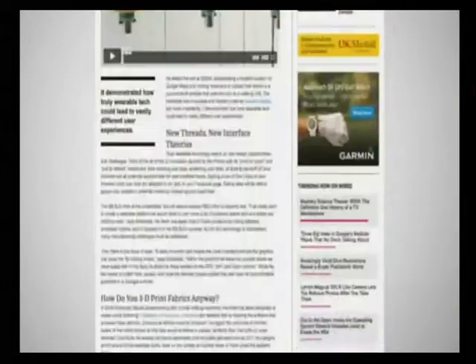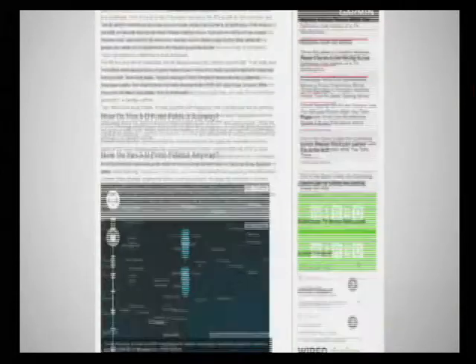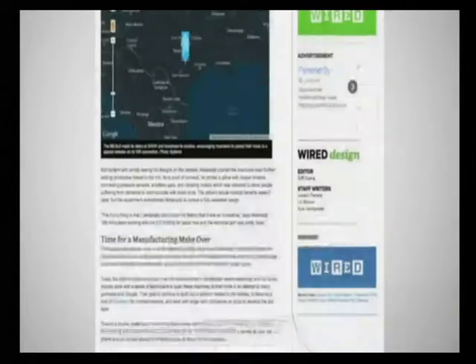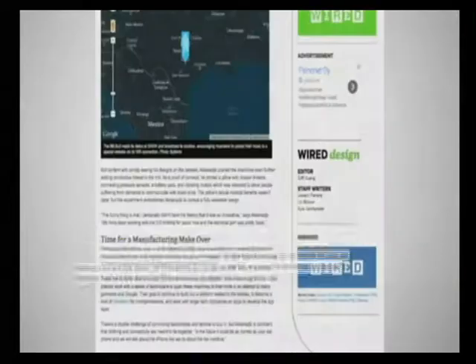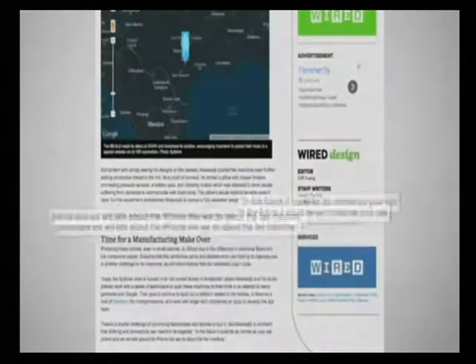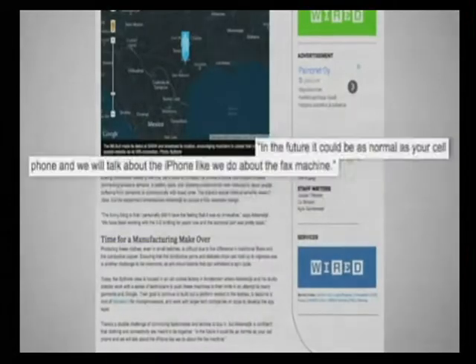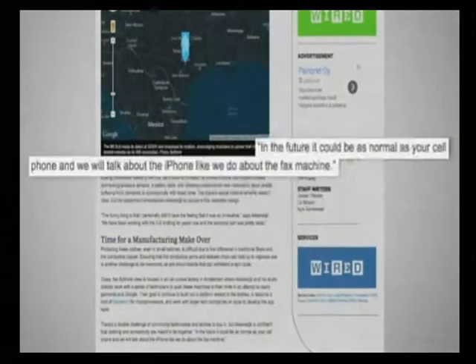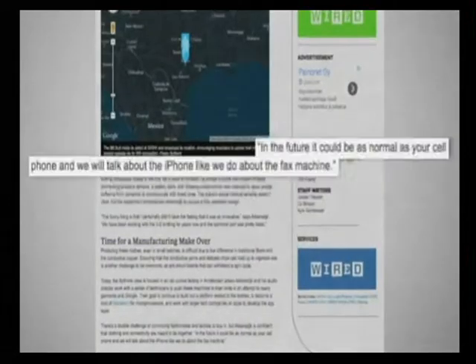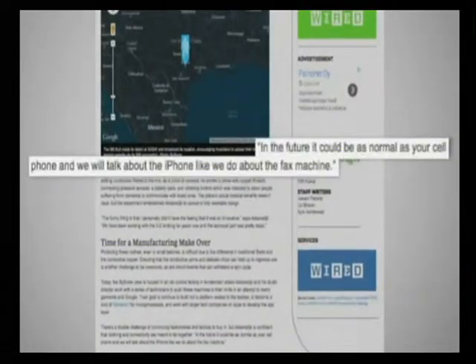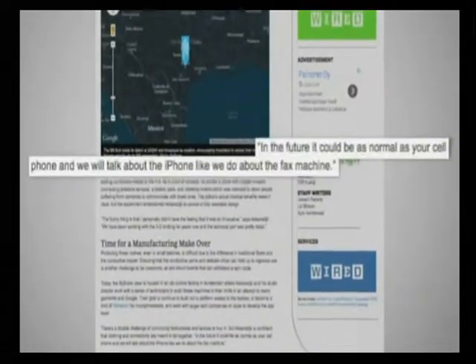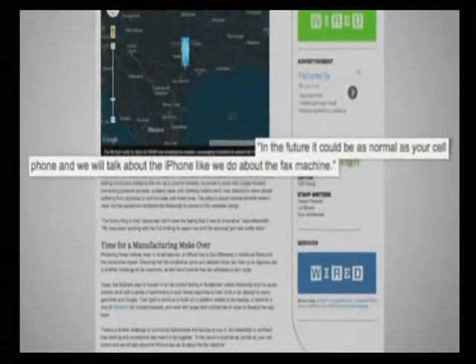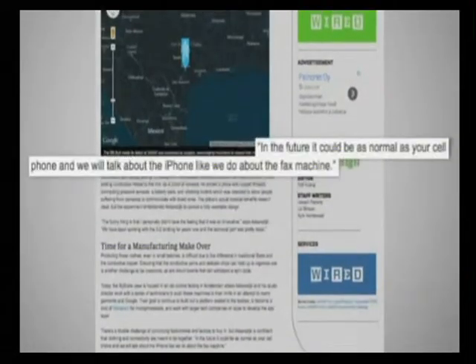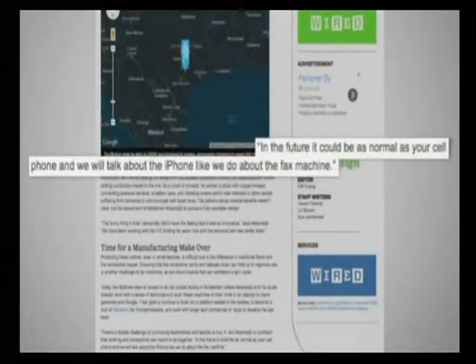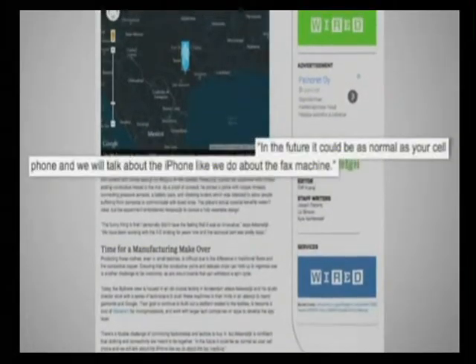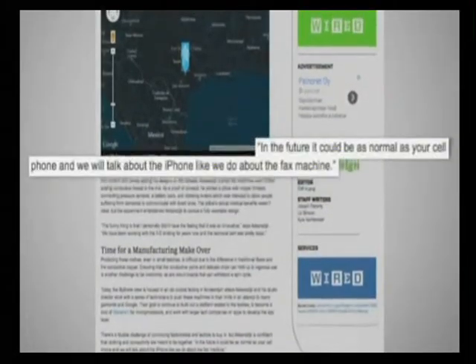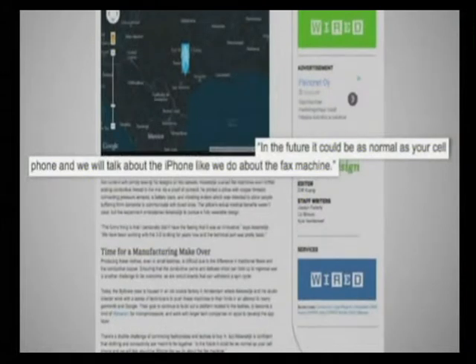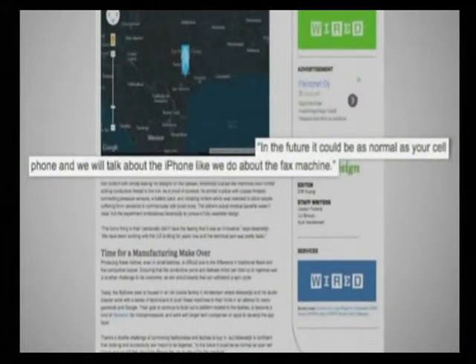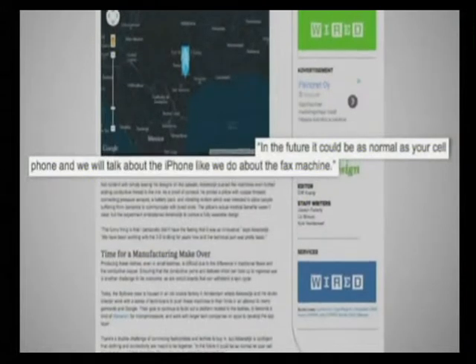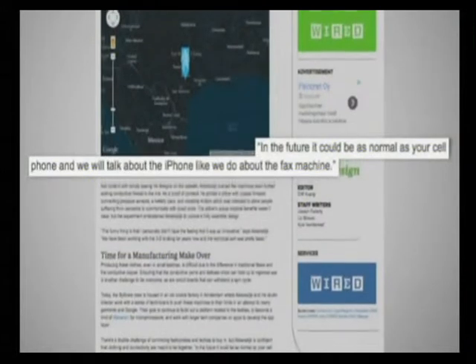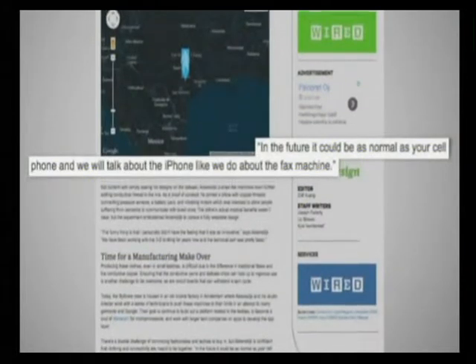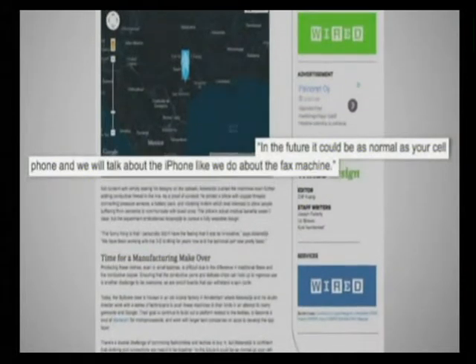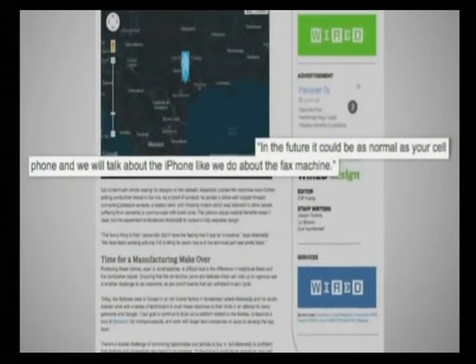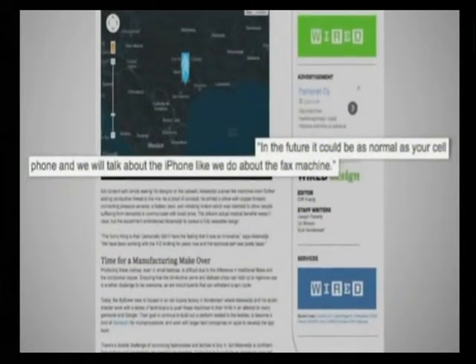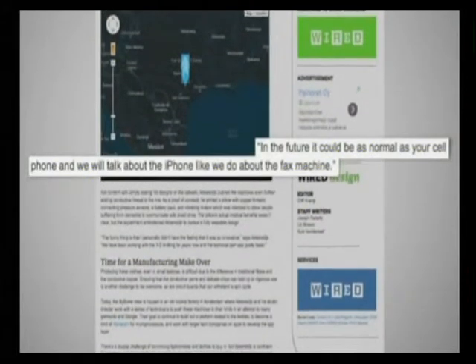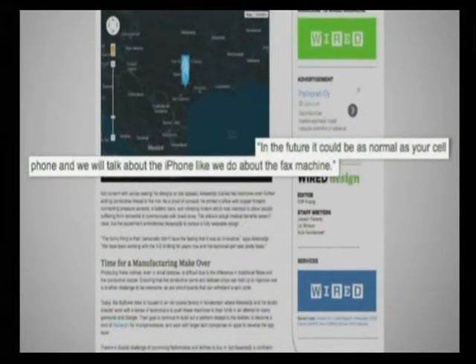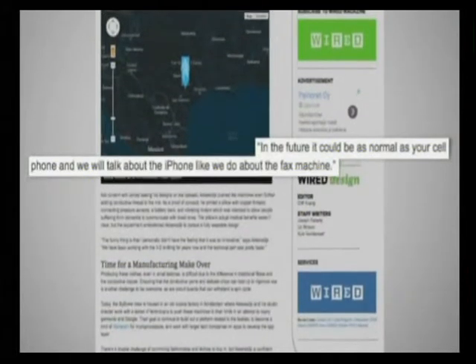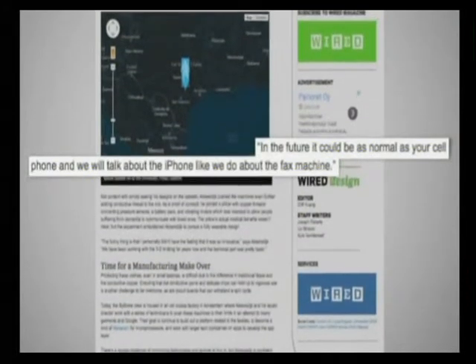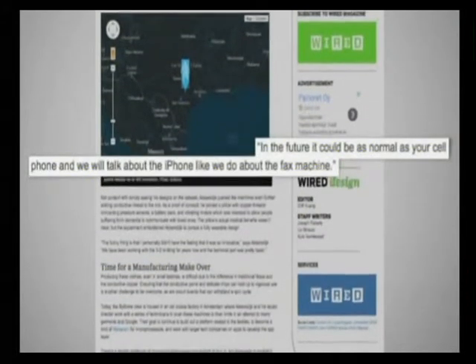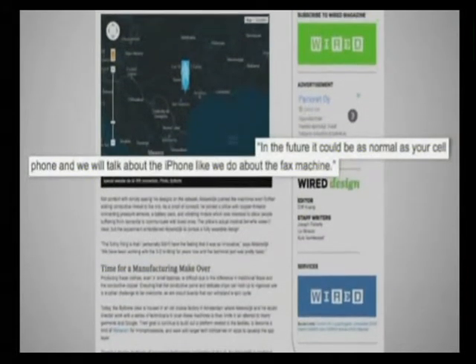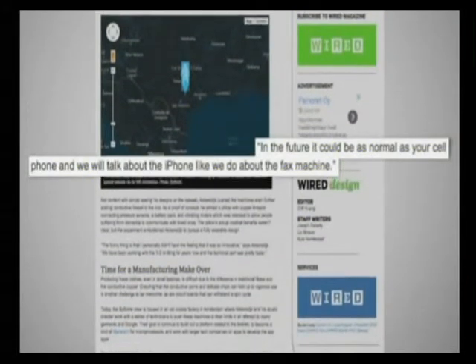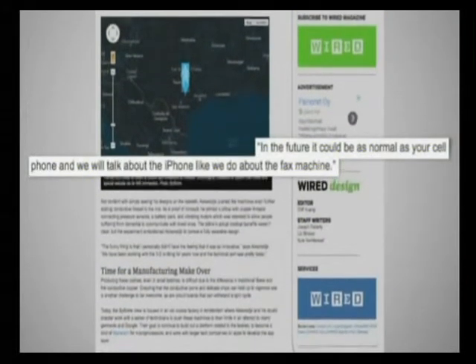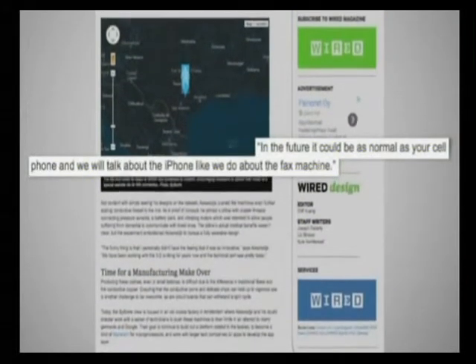He remarked: in the future, it could be as normal as your cell phone, and we will talk about the iPhone like we do about the fax machine.